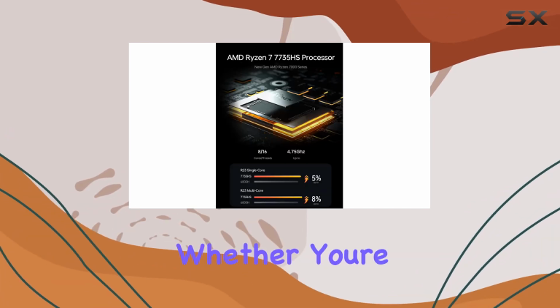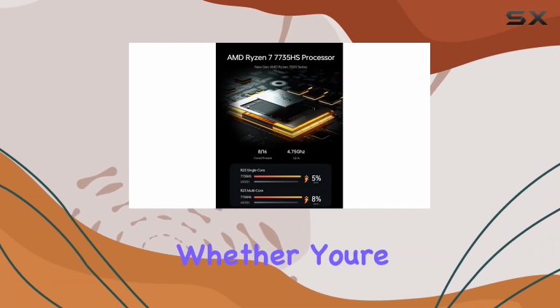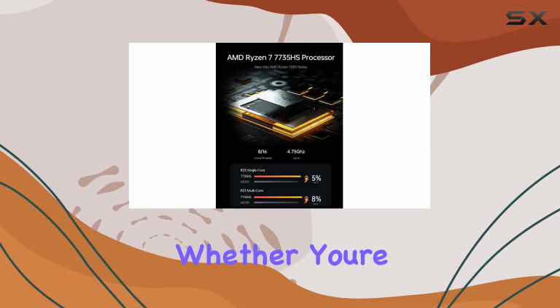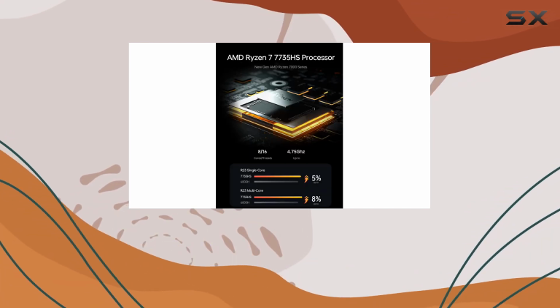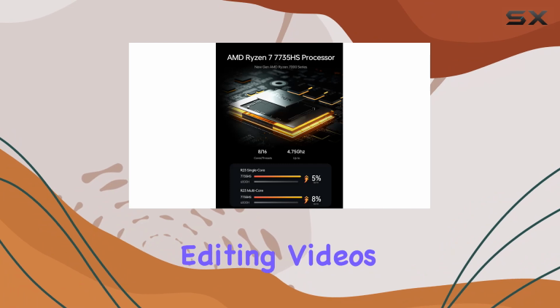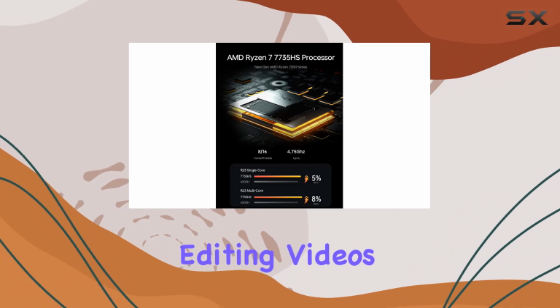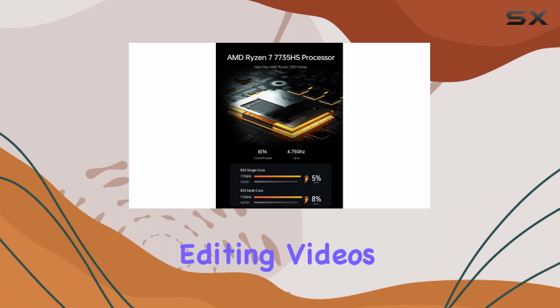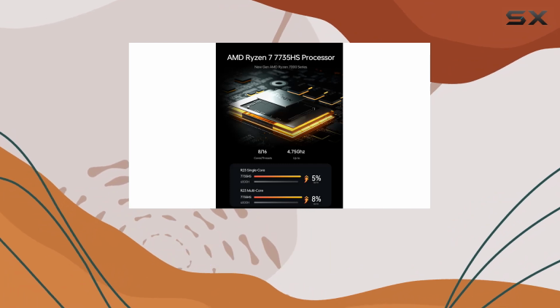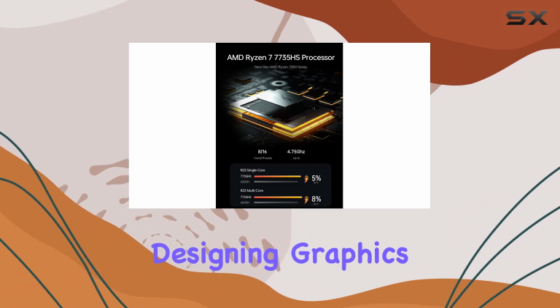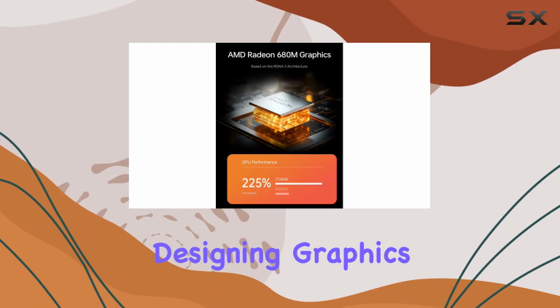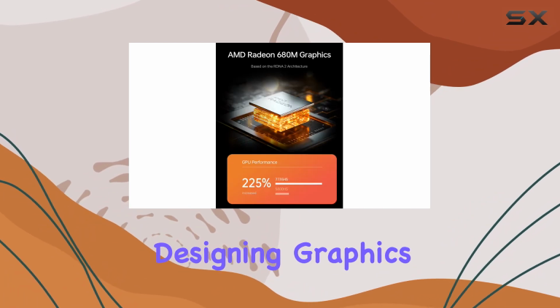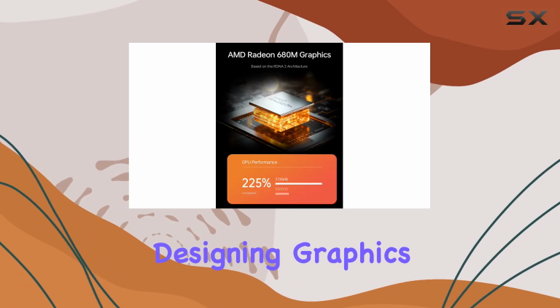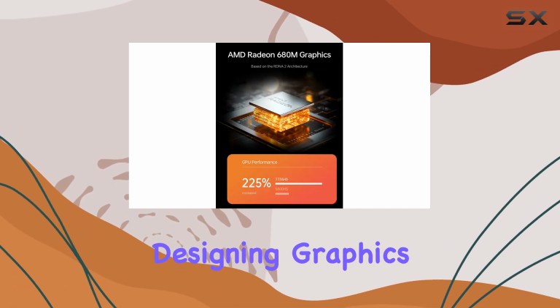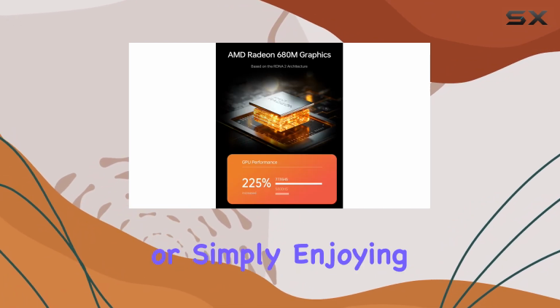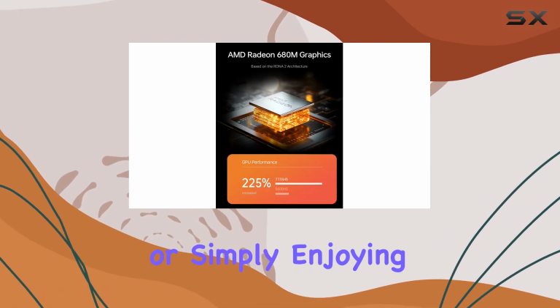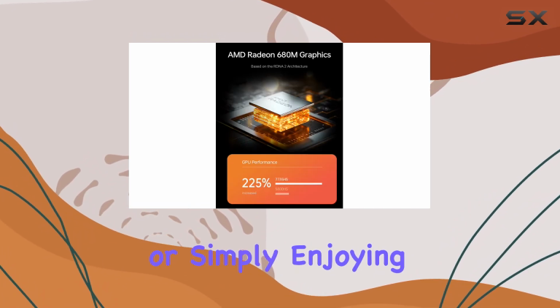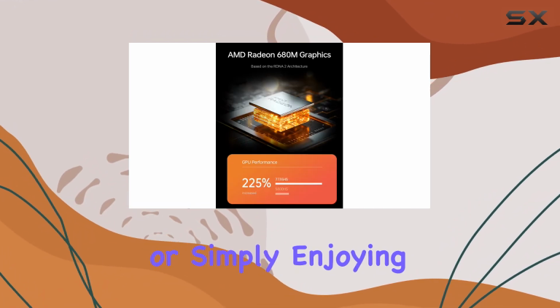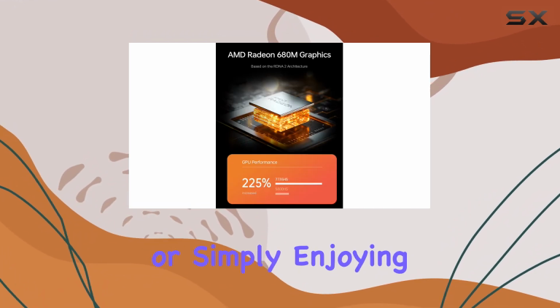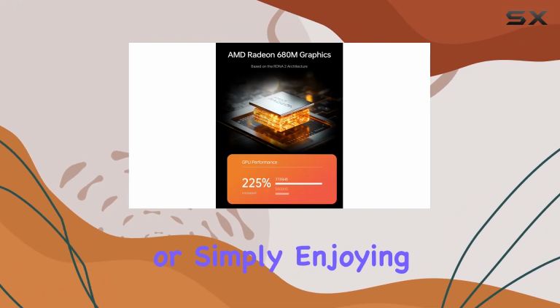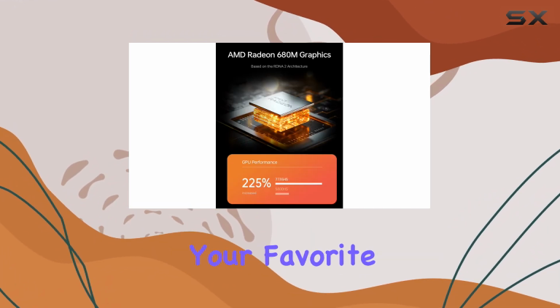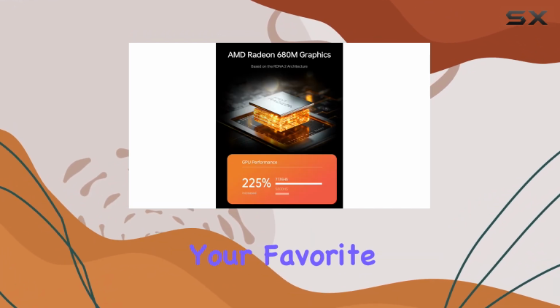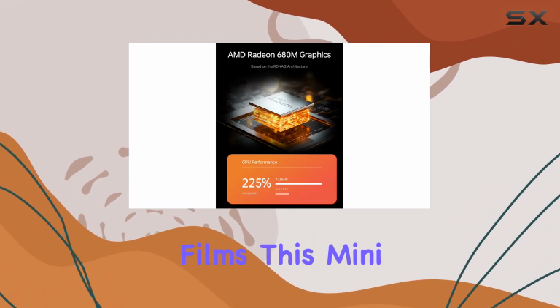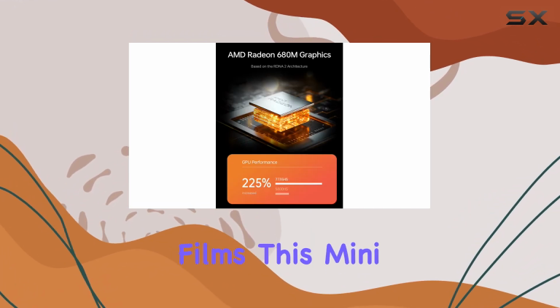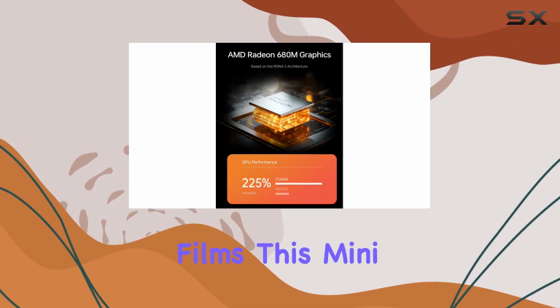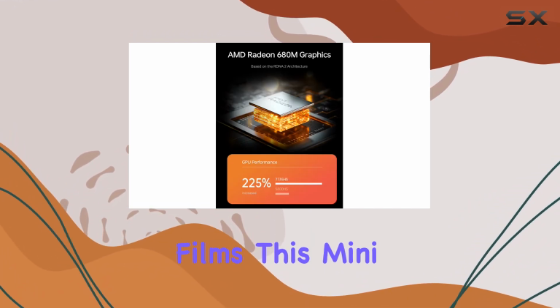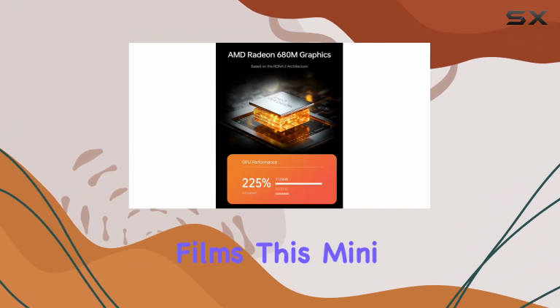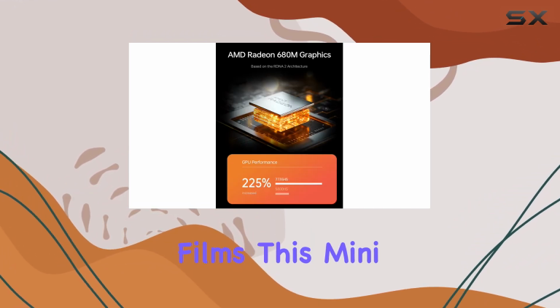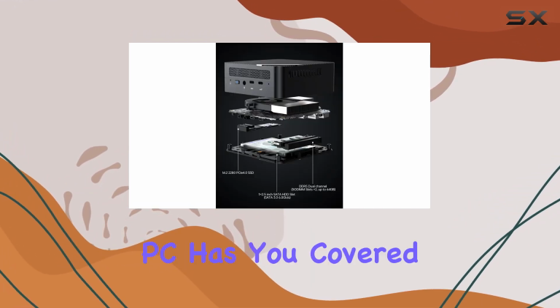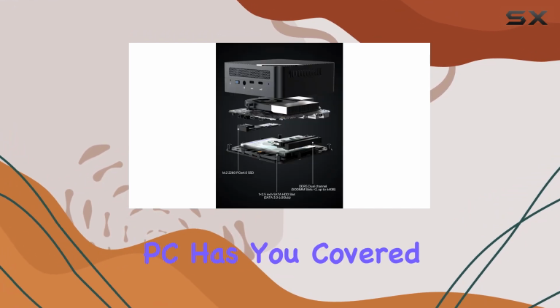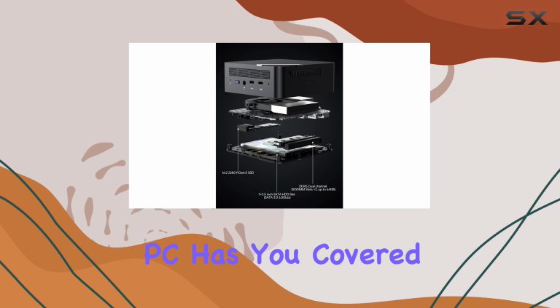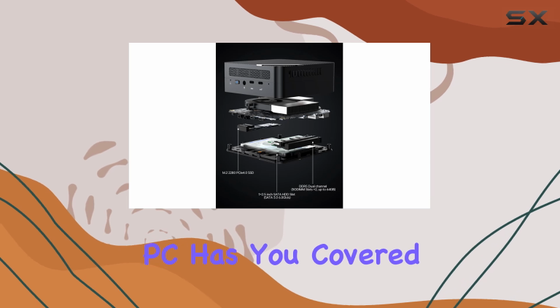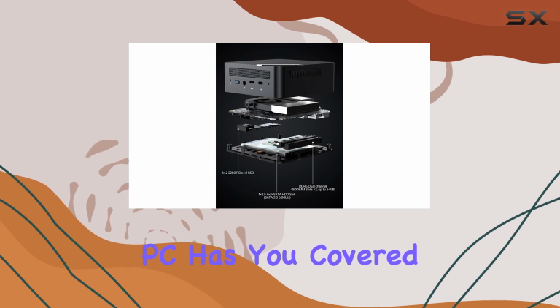Whether you're editing videos, designing graphics, or simply enjoying your favorite films, this mini PC has you covered.